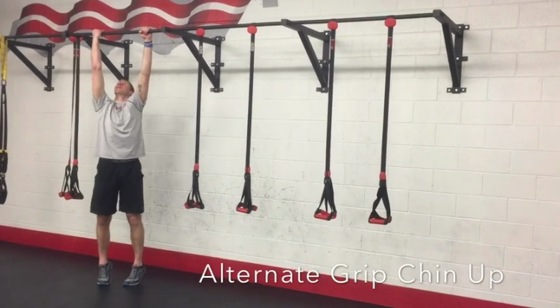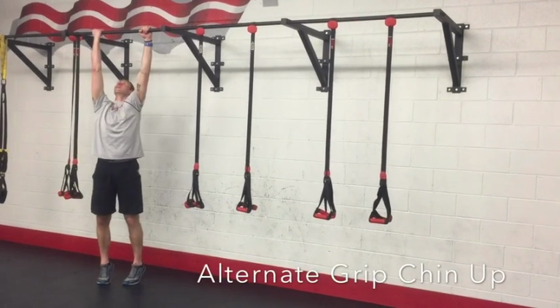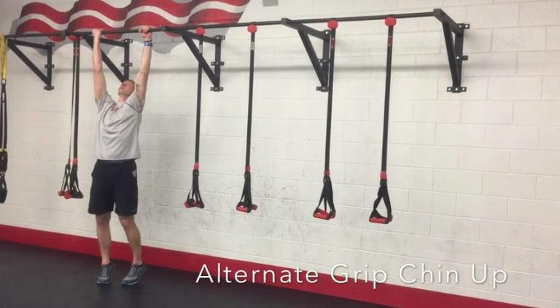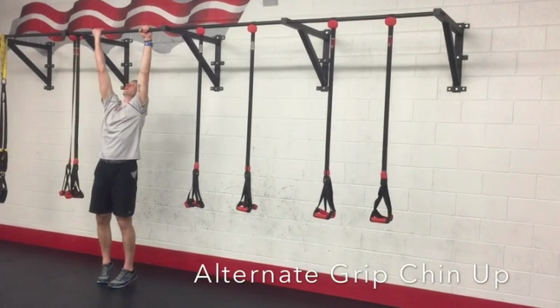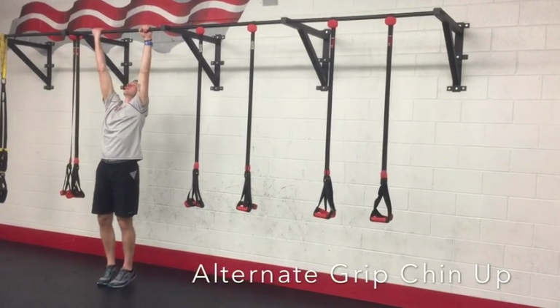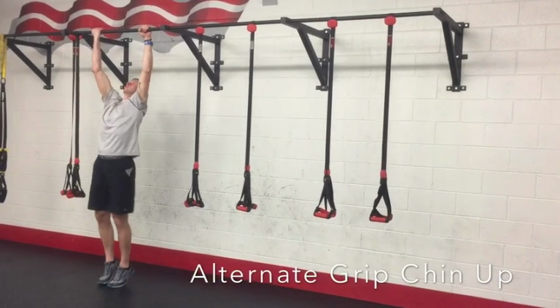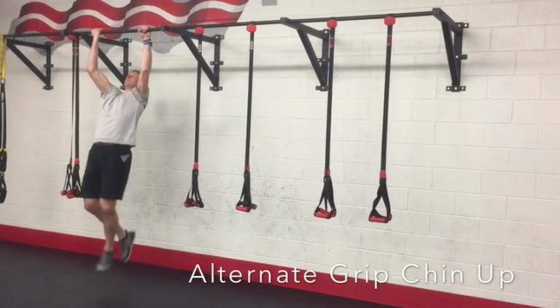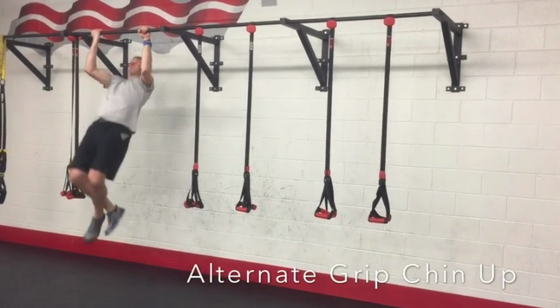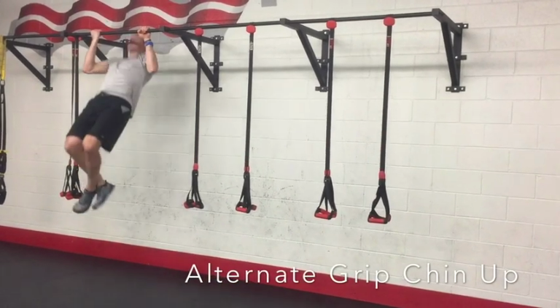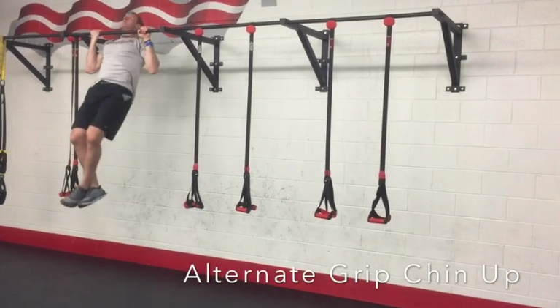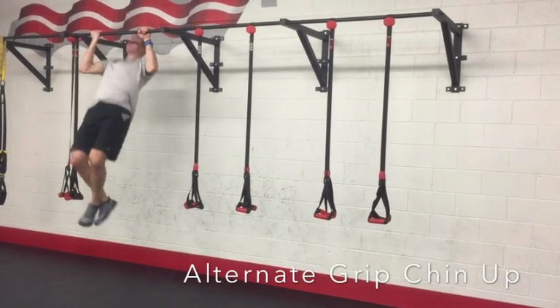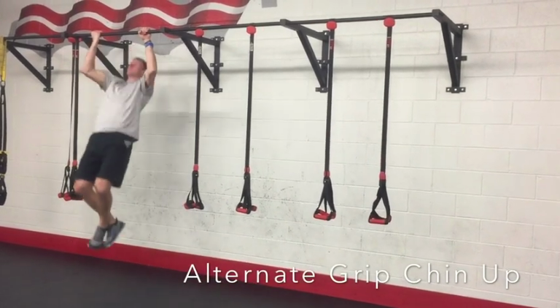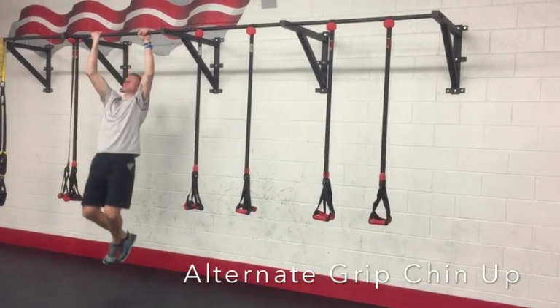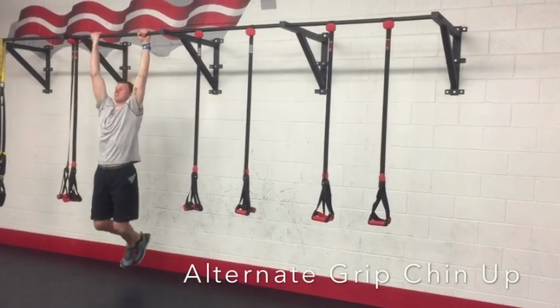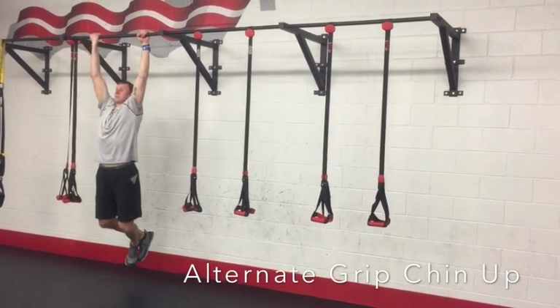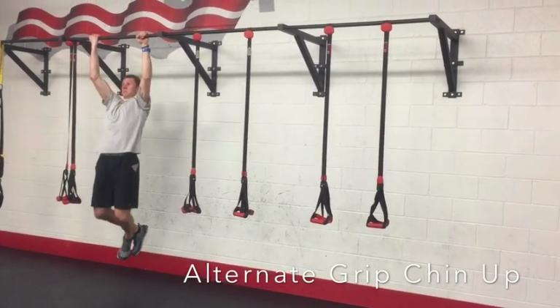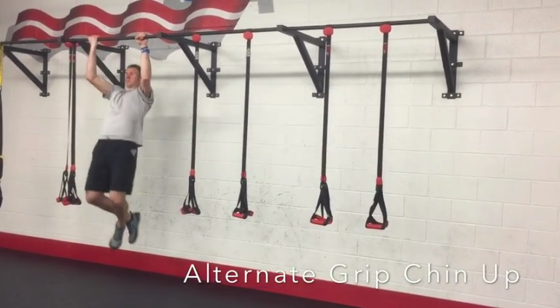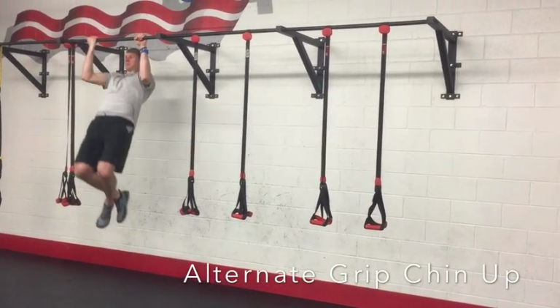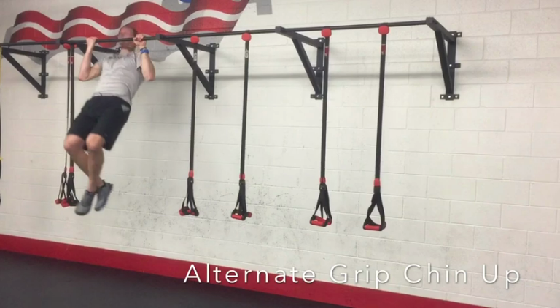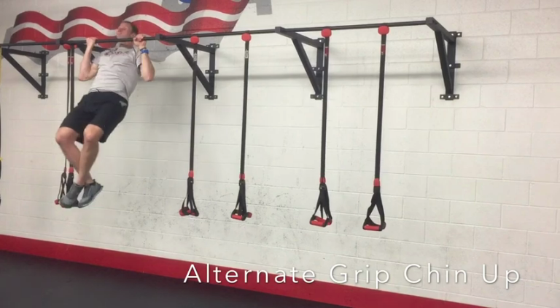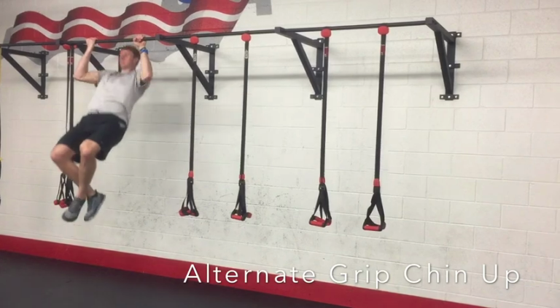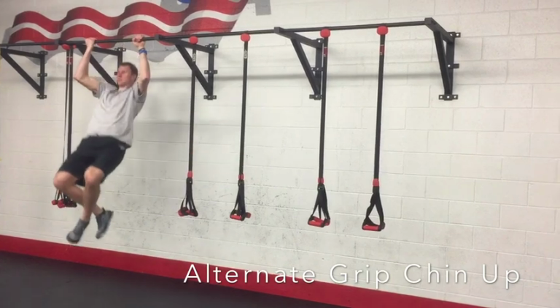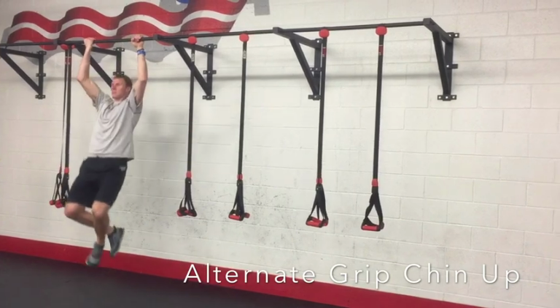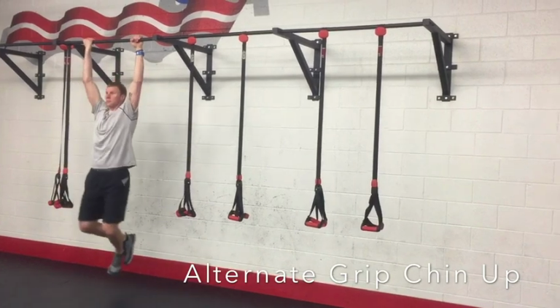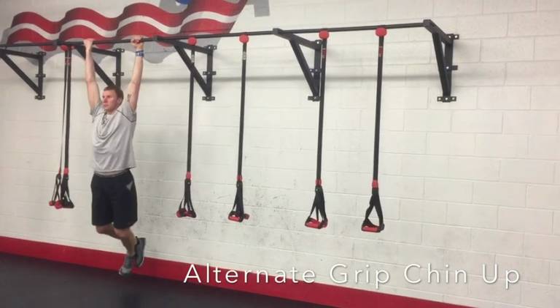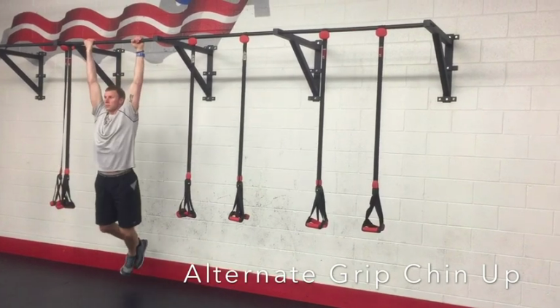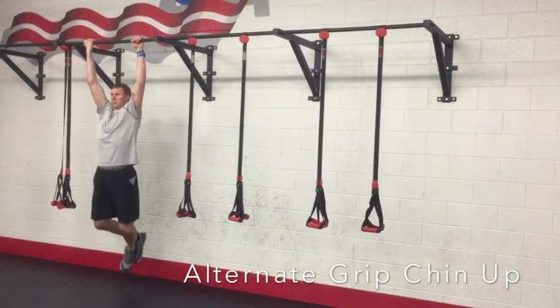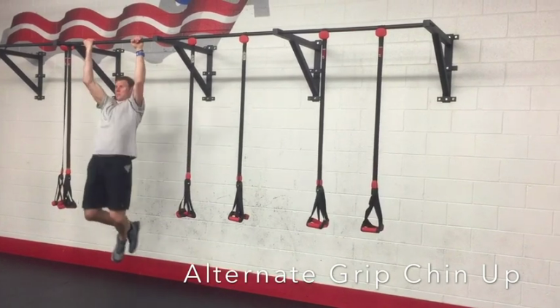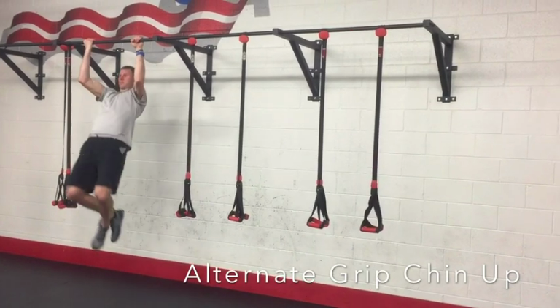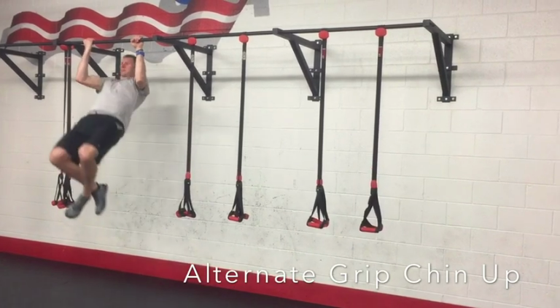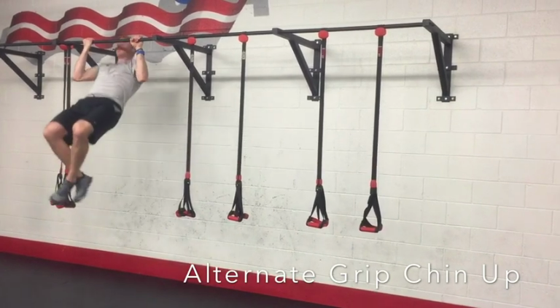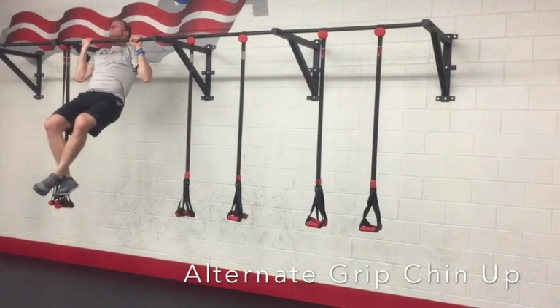In the alternate grip chin-up, you're going to grab the bar with one hand, one palm facing away from you, one palm facing toward you.